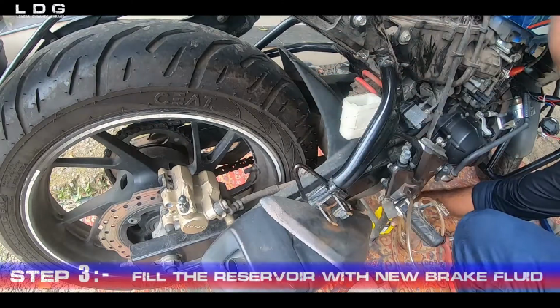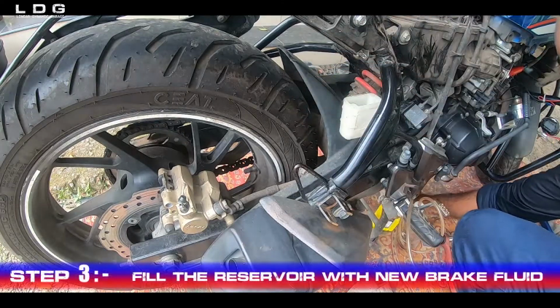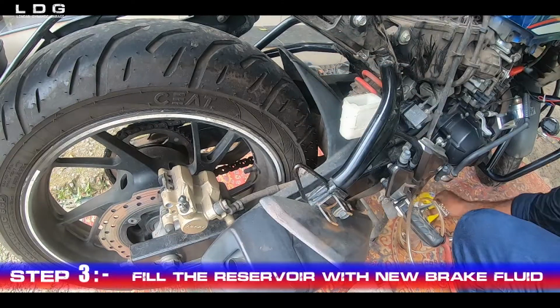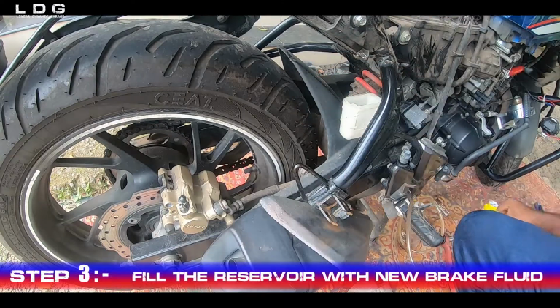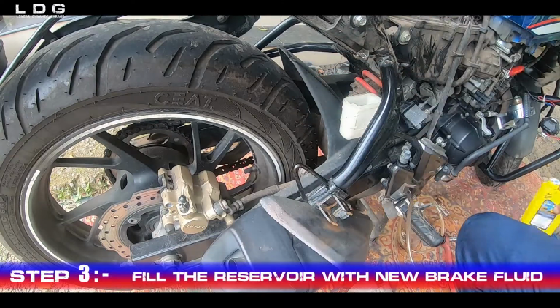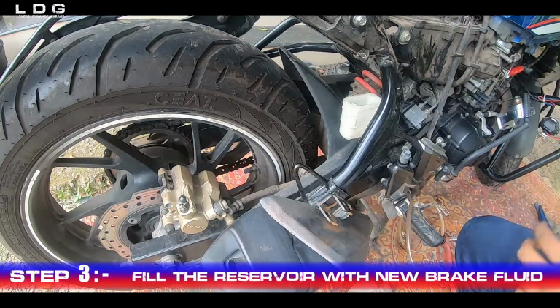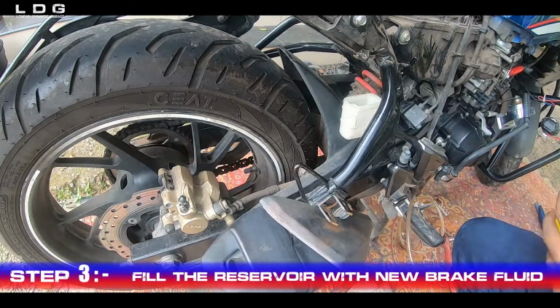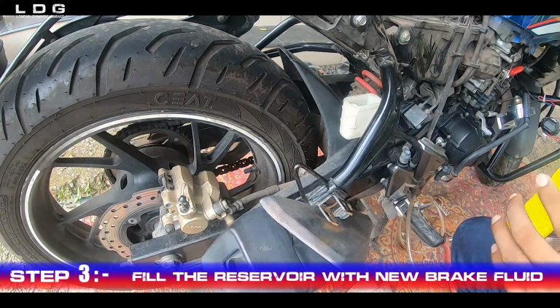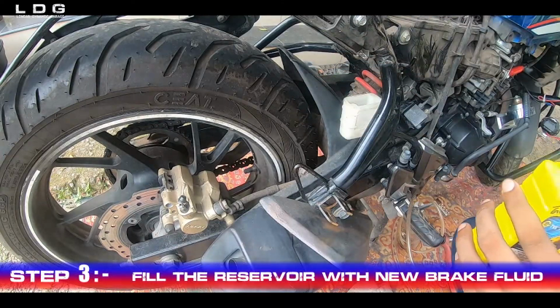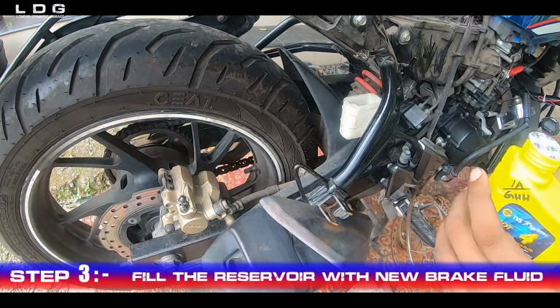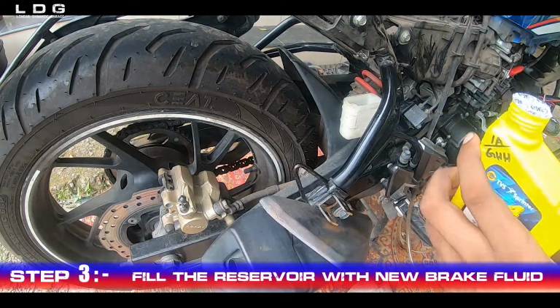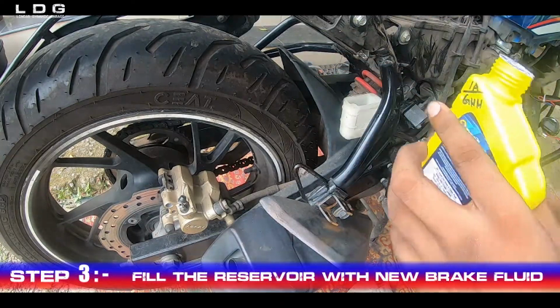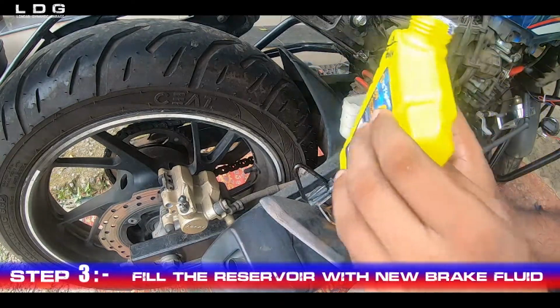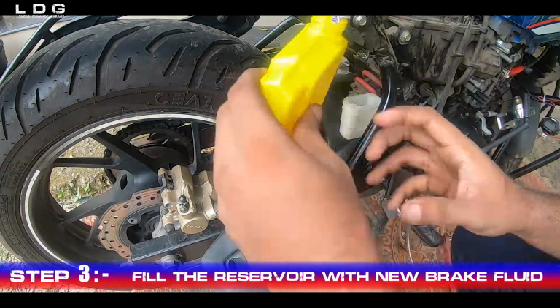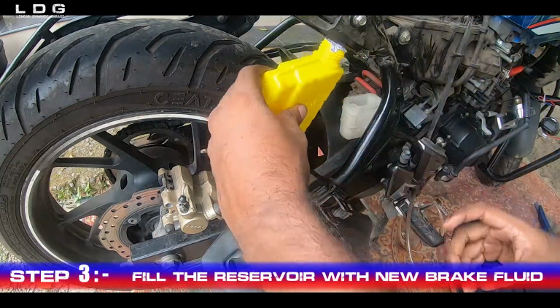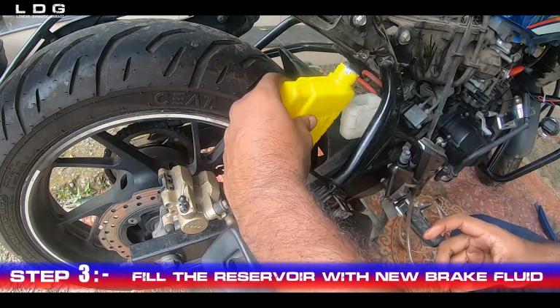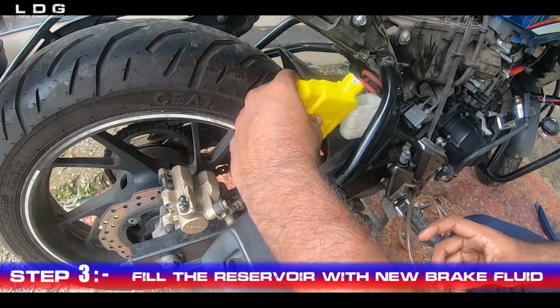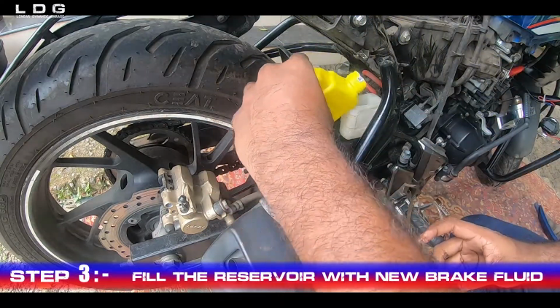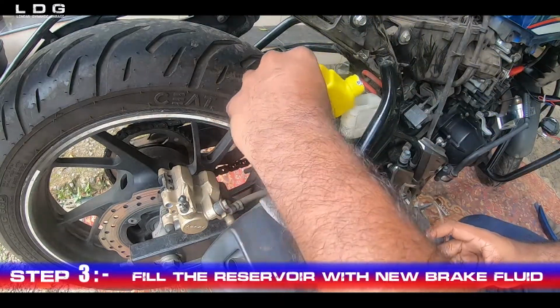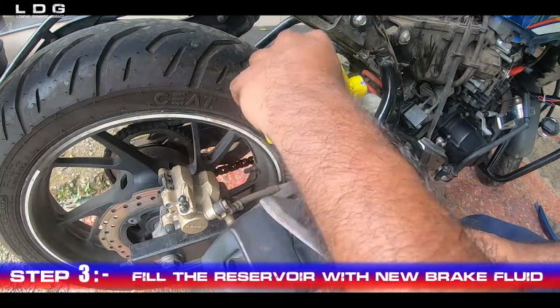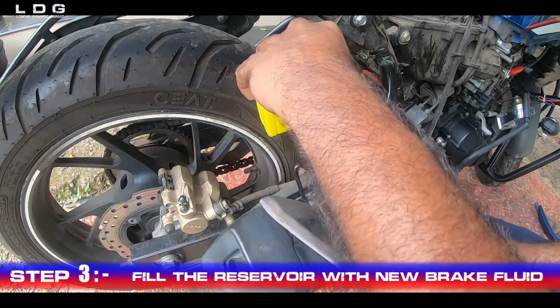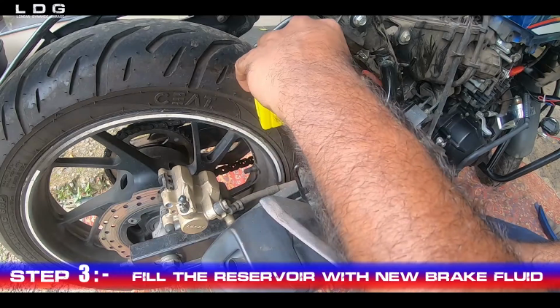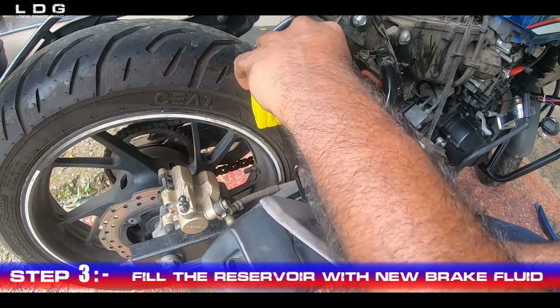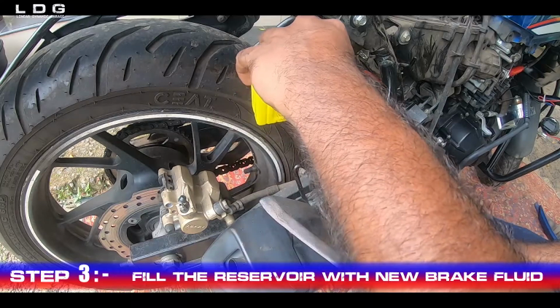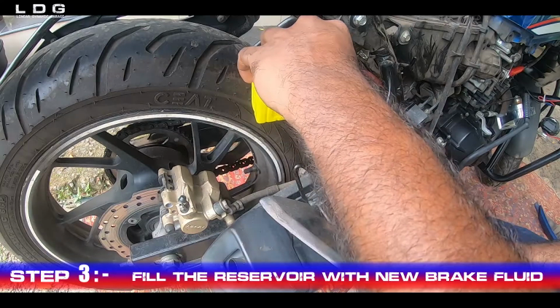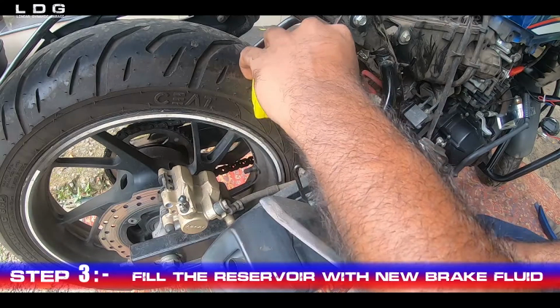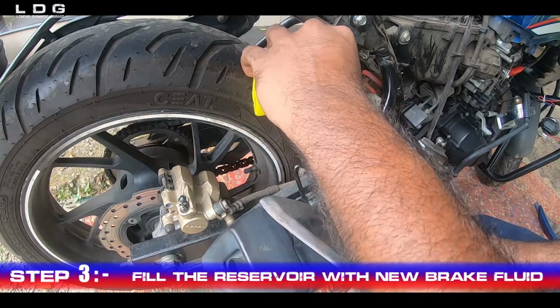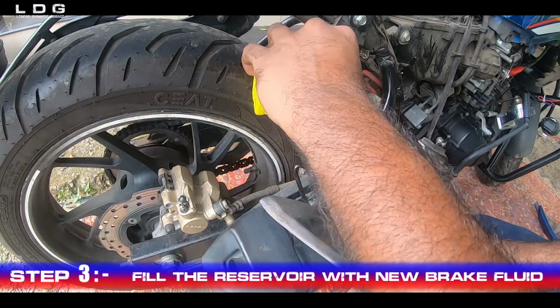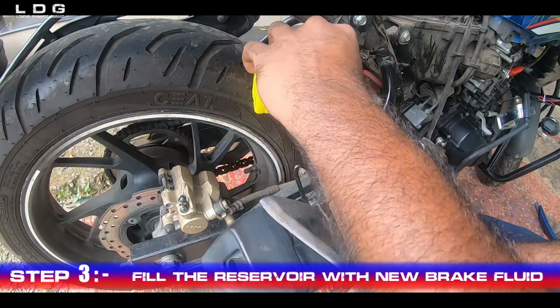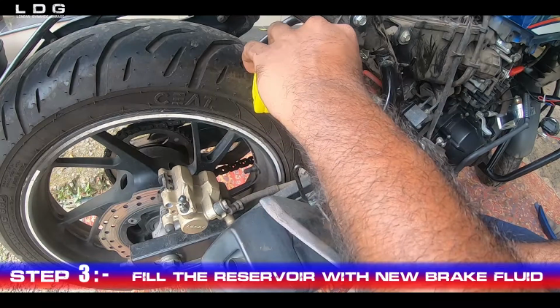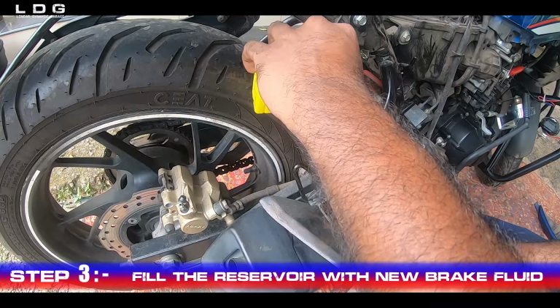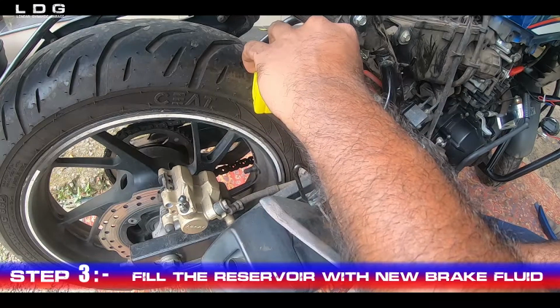Step 3: Fill the reservoir with new brake fluid. Fill the new brake fluid to start the bleeding process.